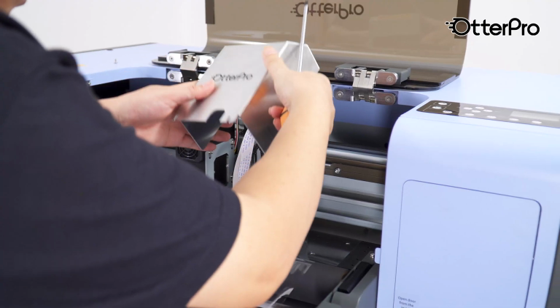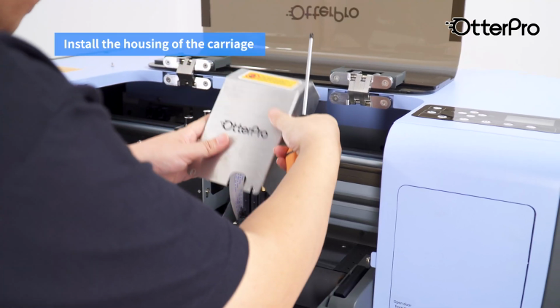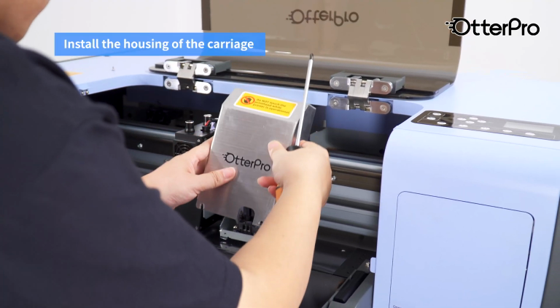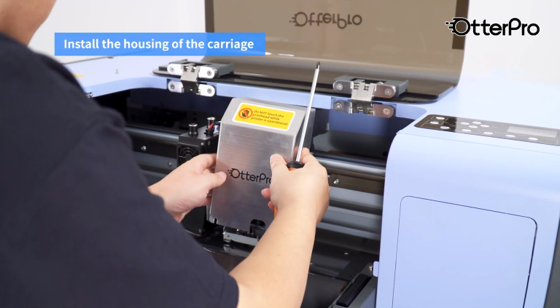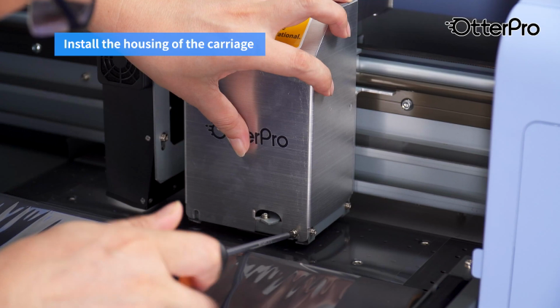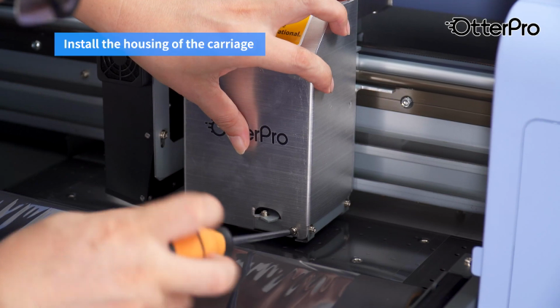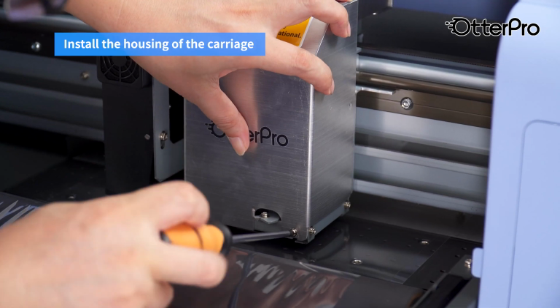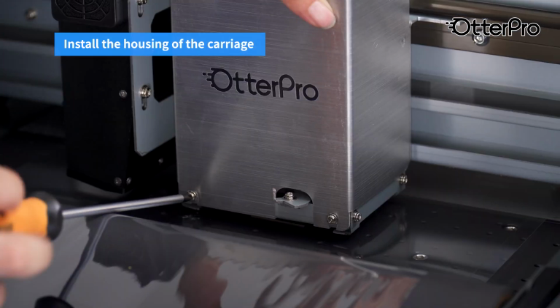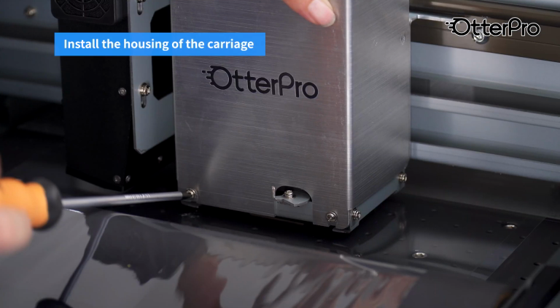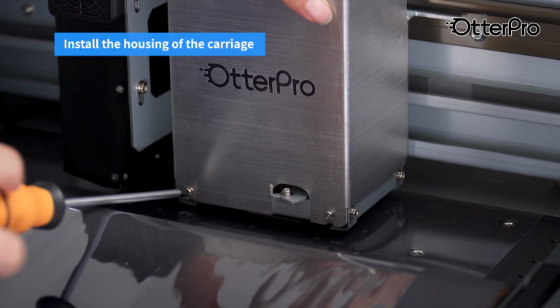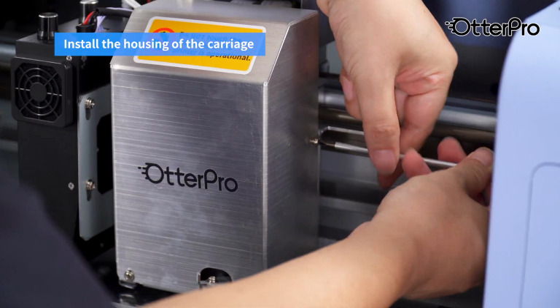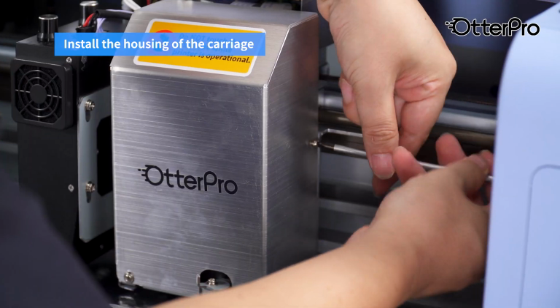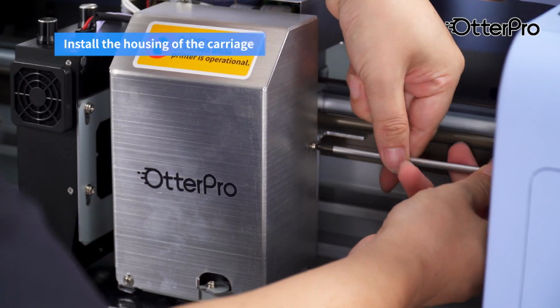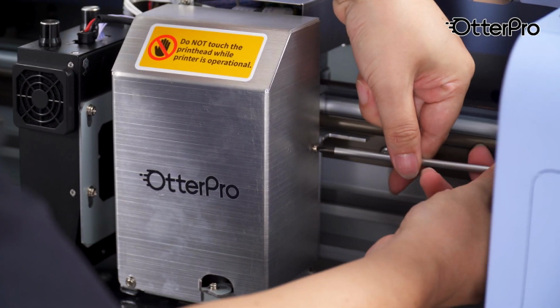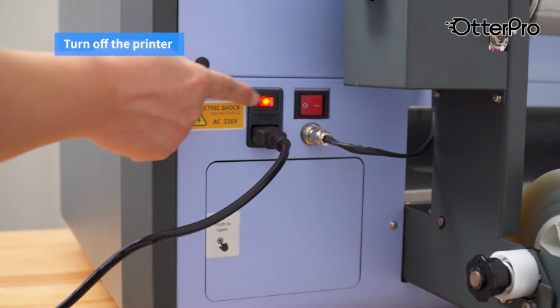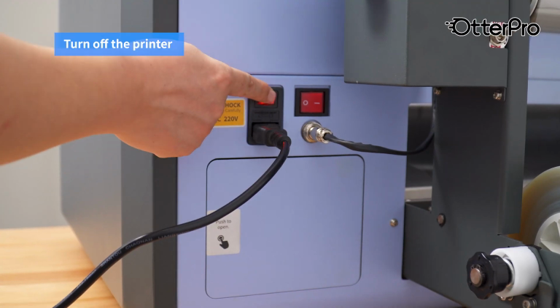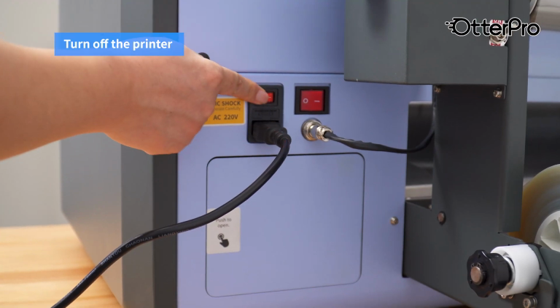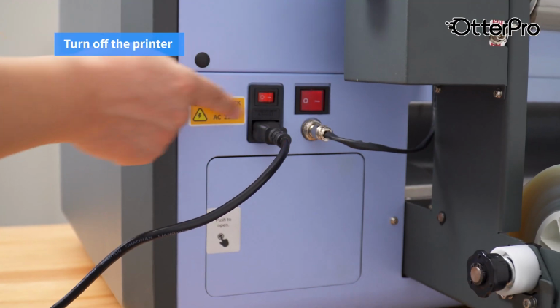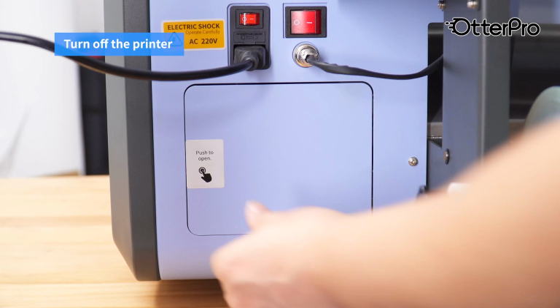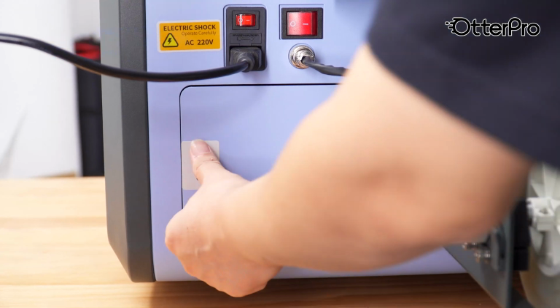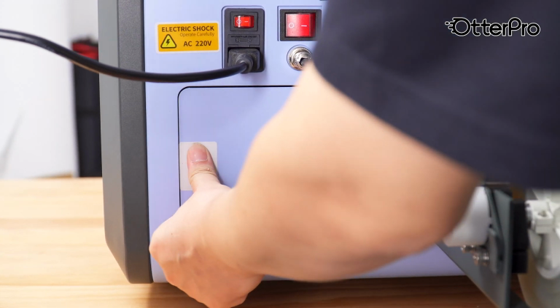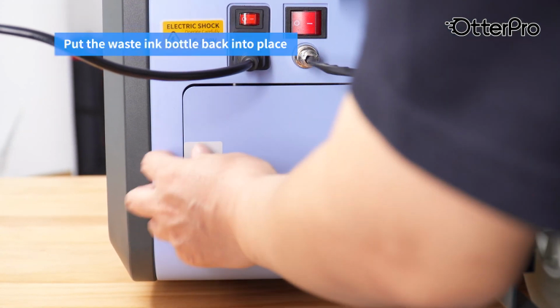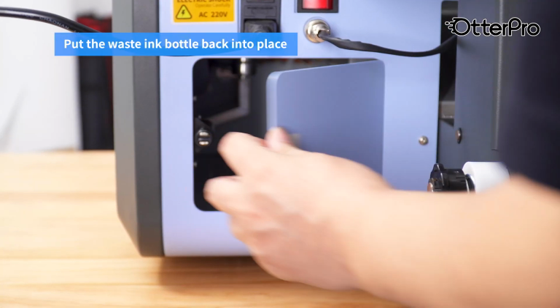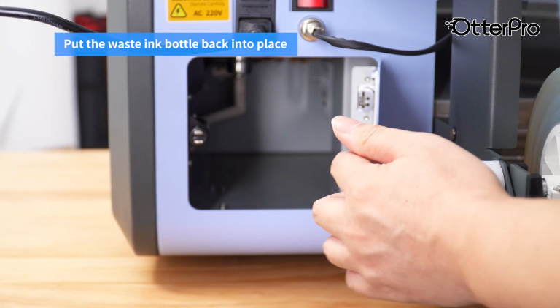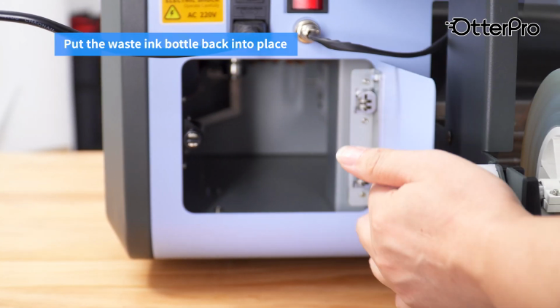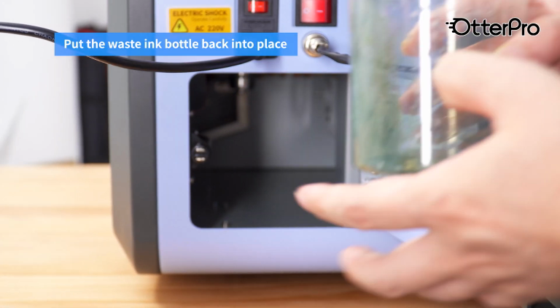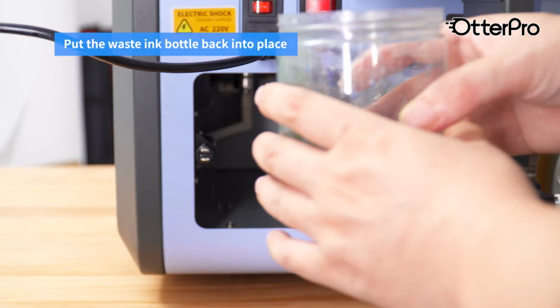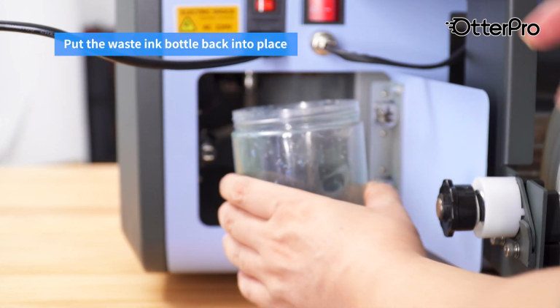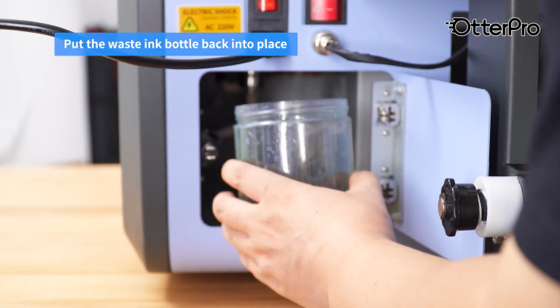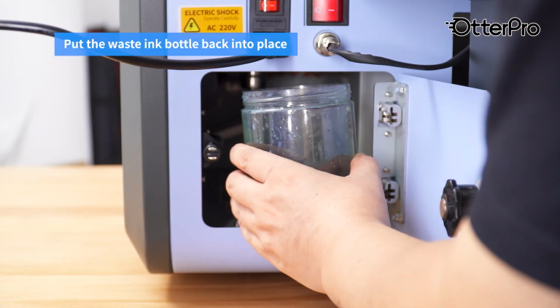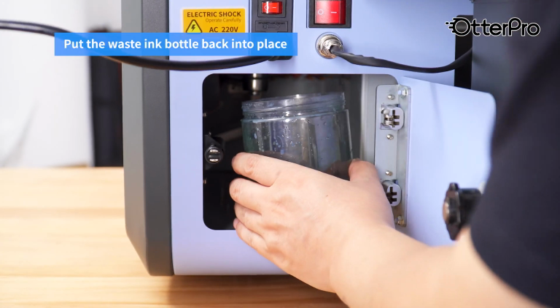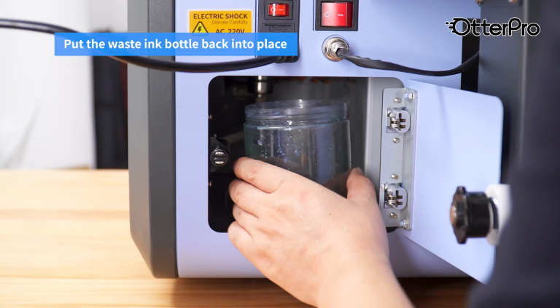Place the ink damper back into place. Install the housing of the carriage. Turn off the printer. Put the waste ink bottle back into place.